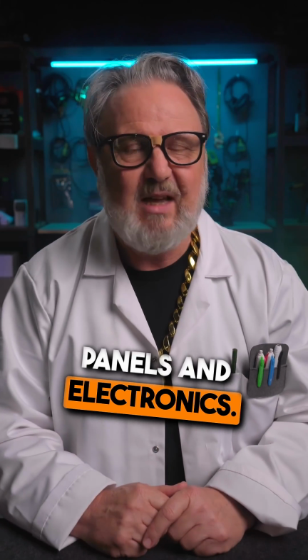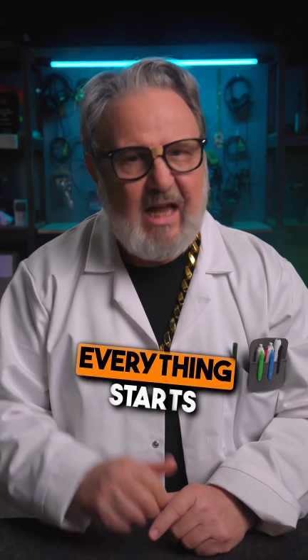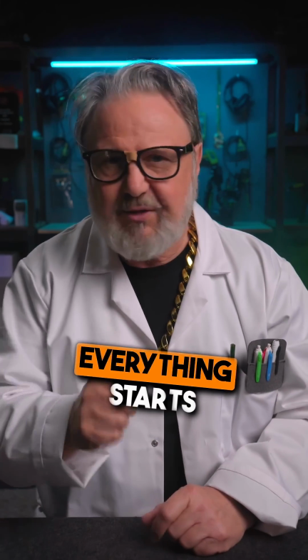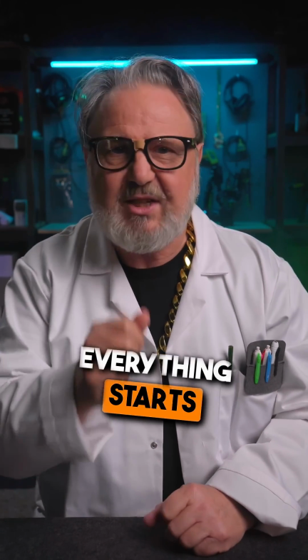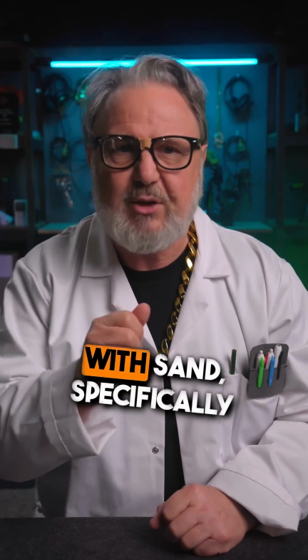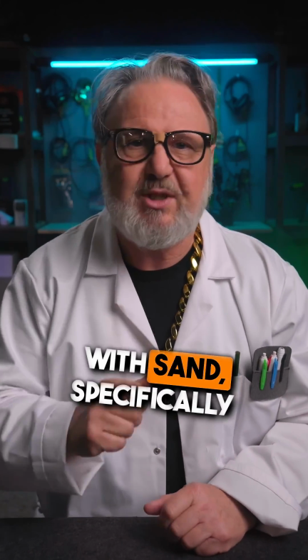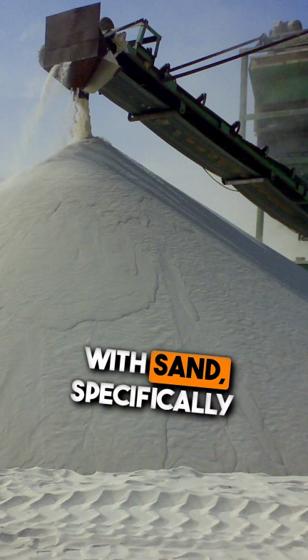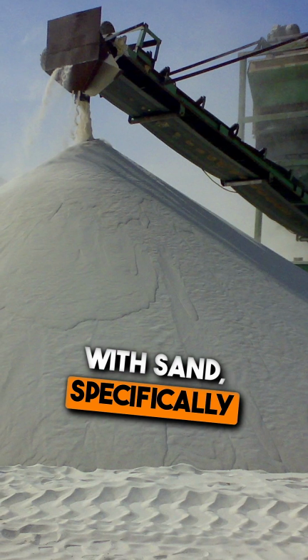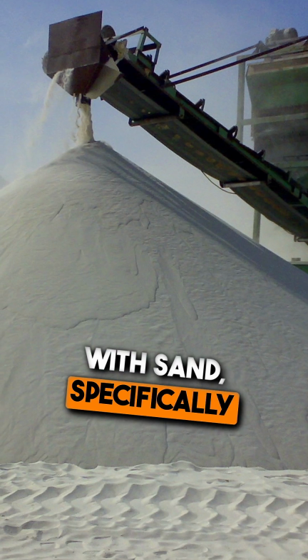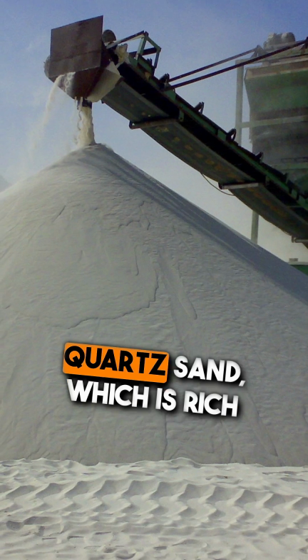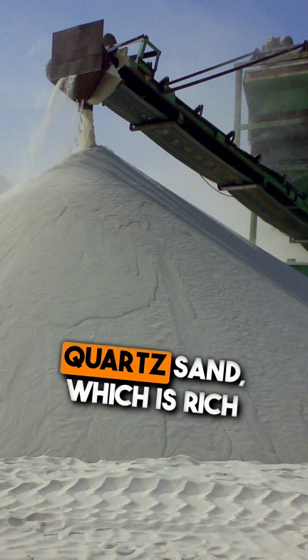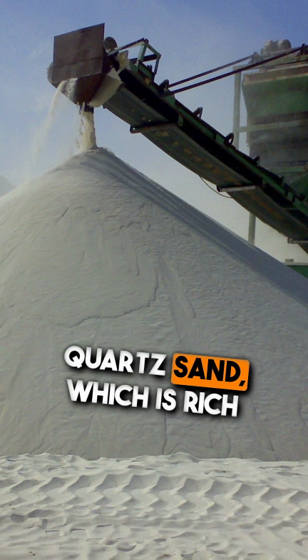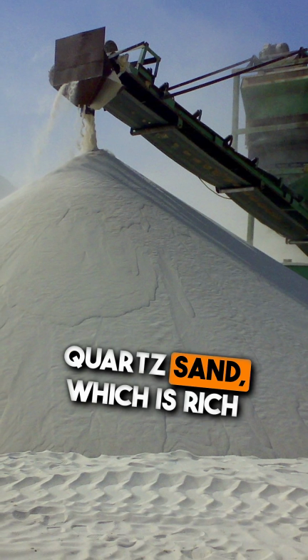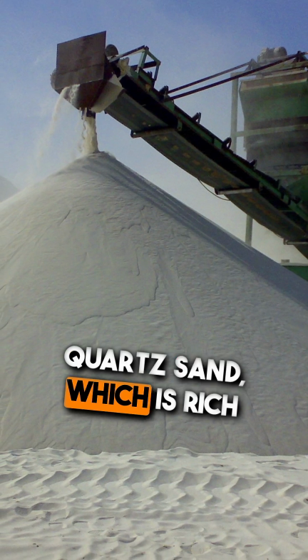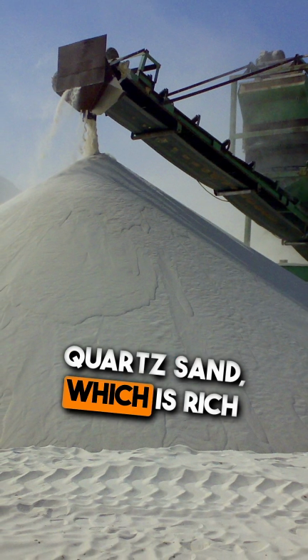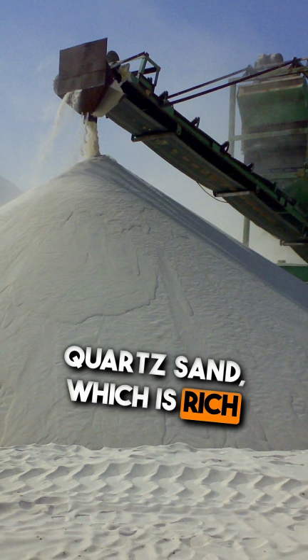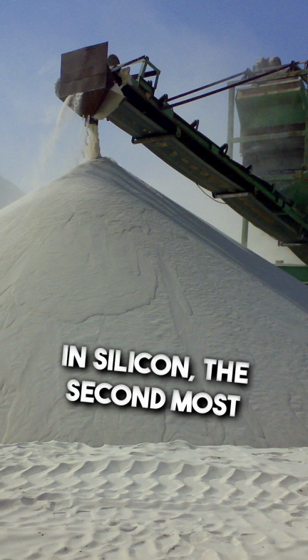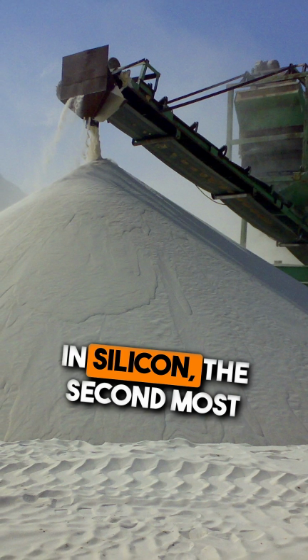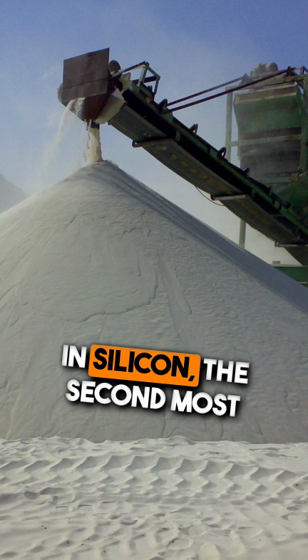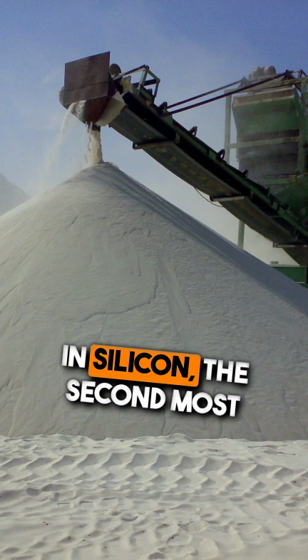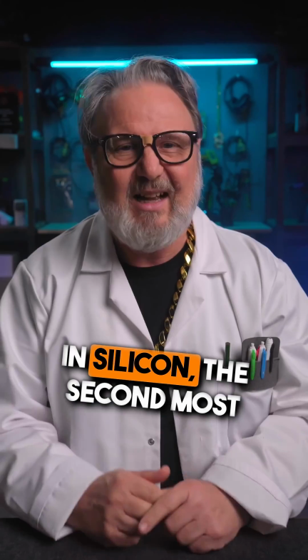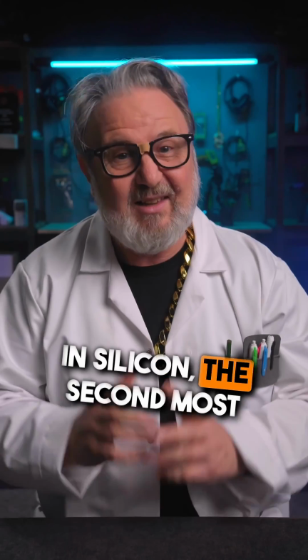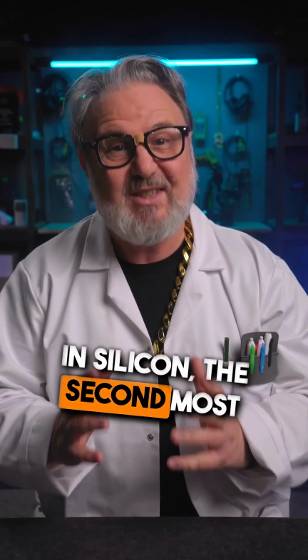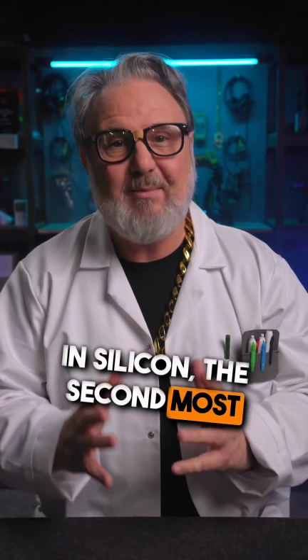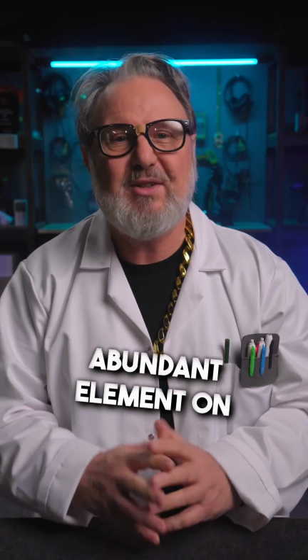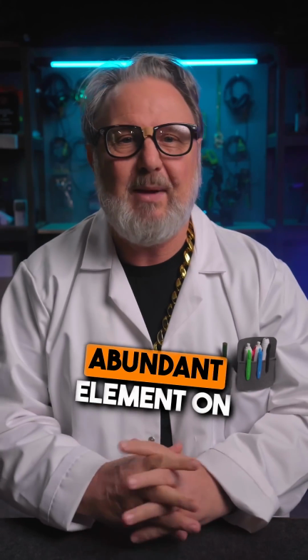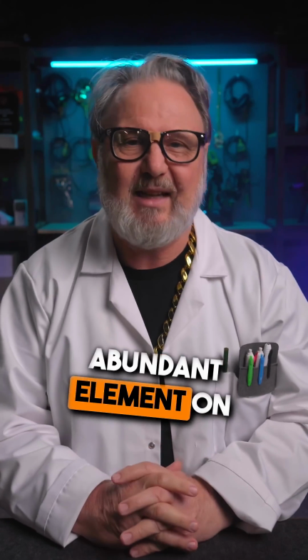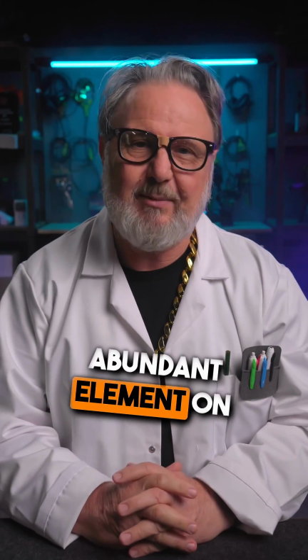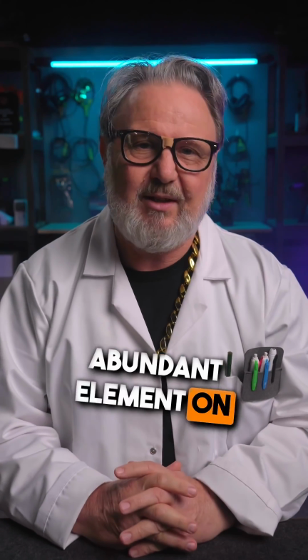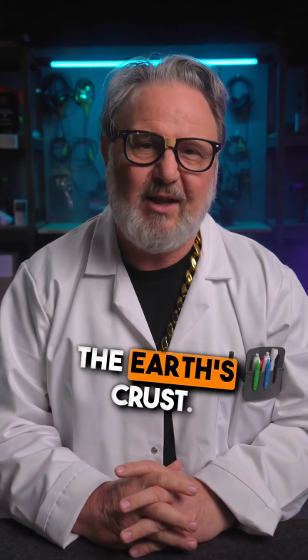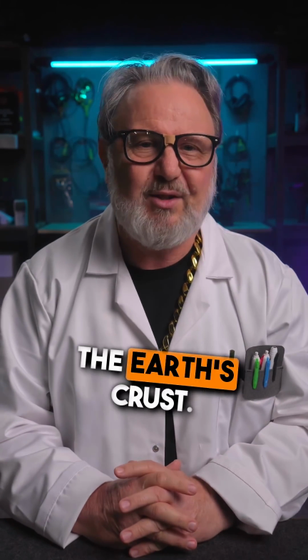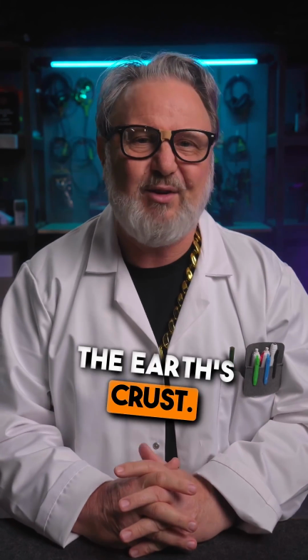Everything starts with sand, specifically quartz sand, which is rich in silicon, the second most abundant element in the earth's crust.